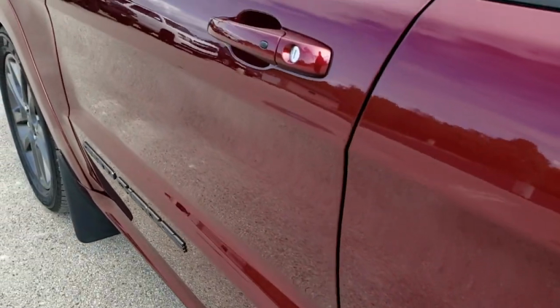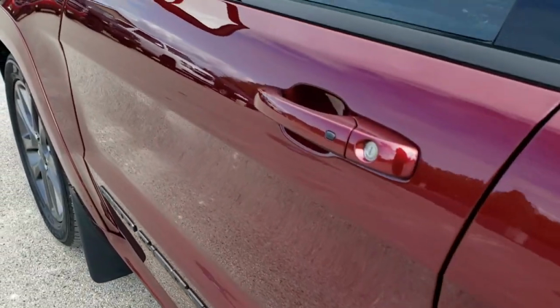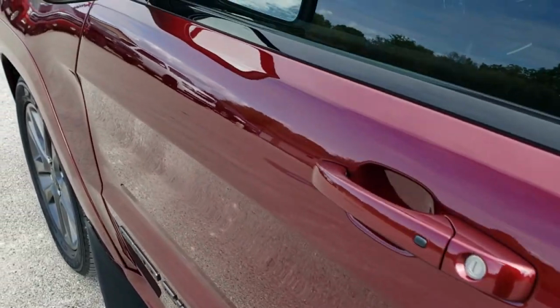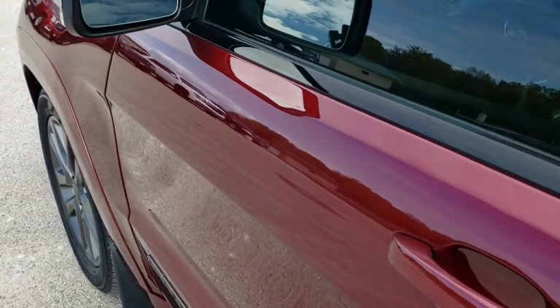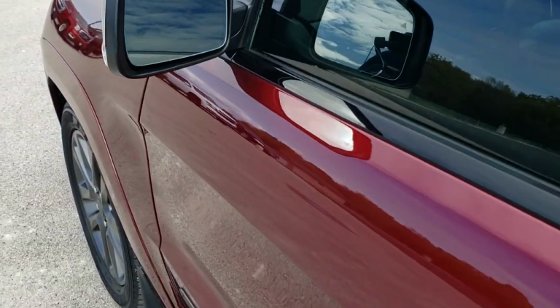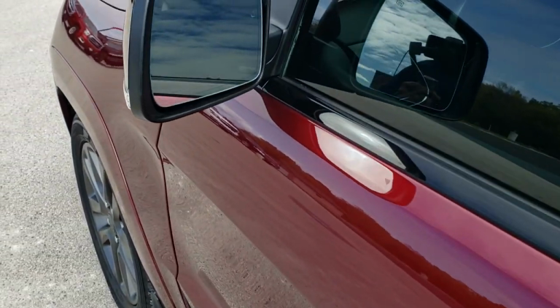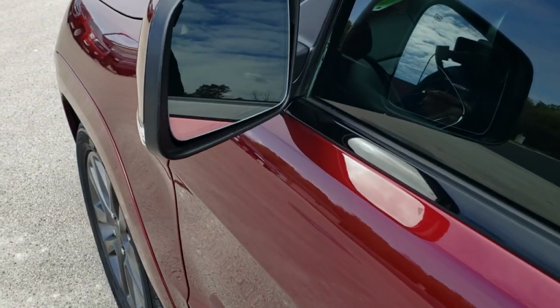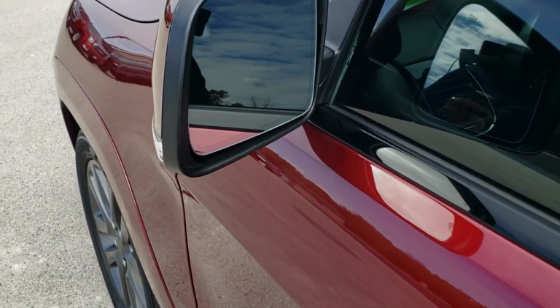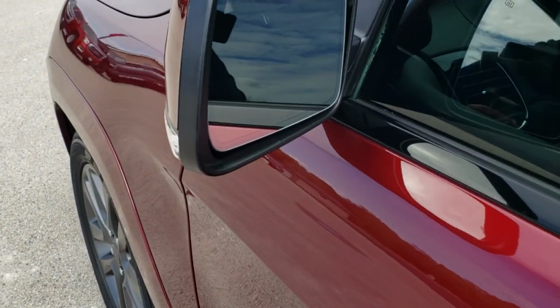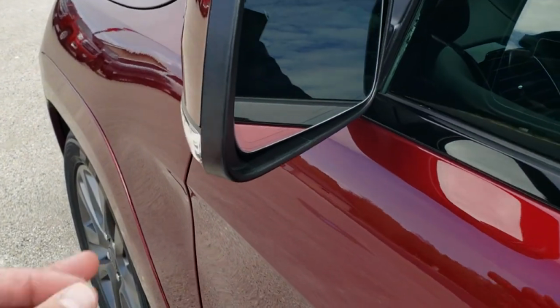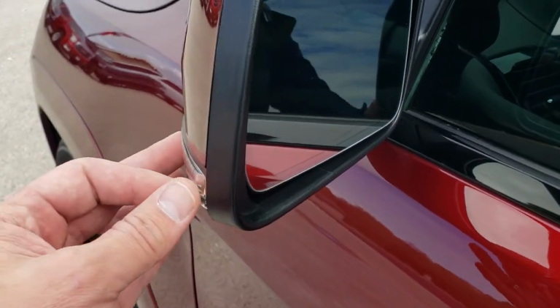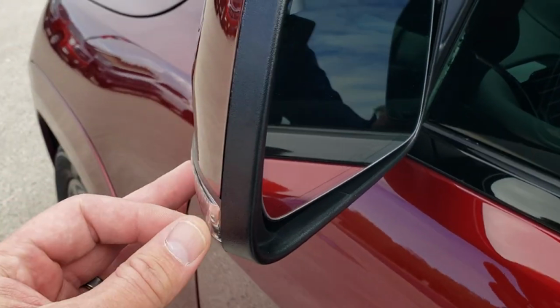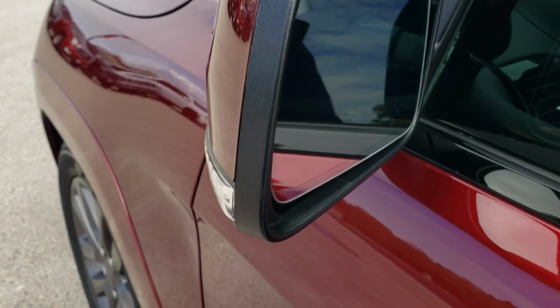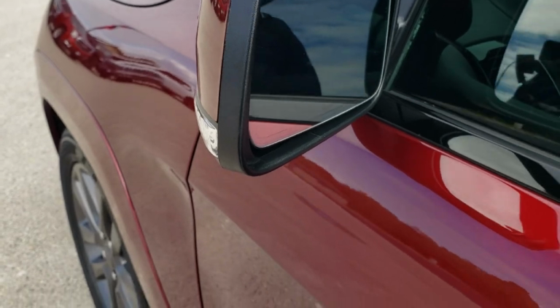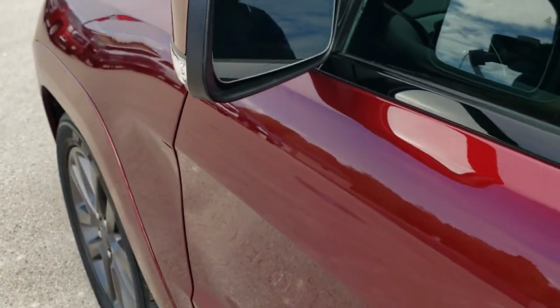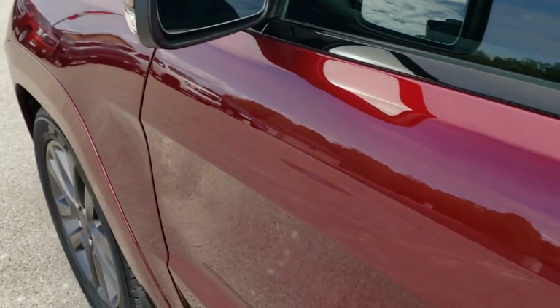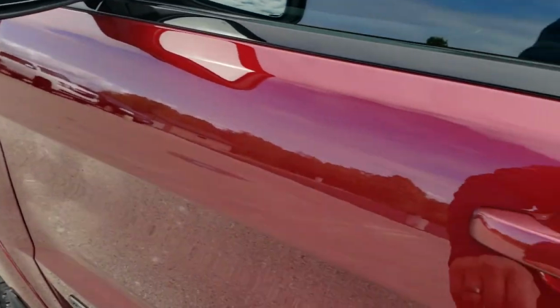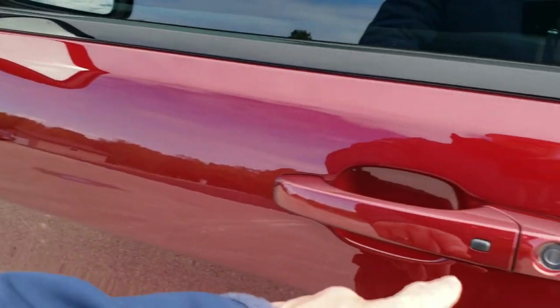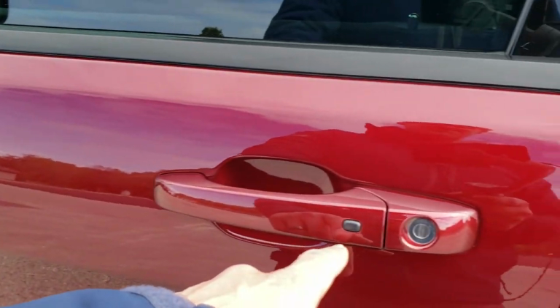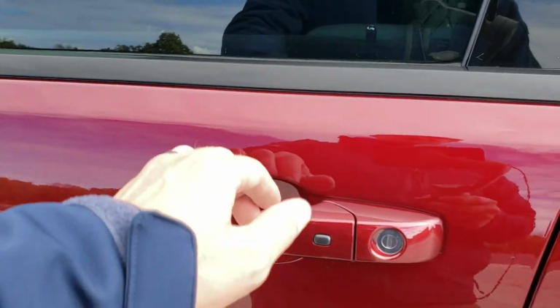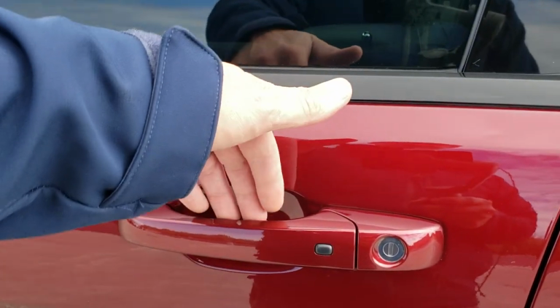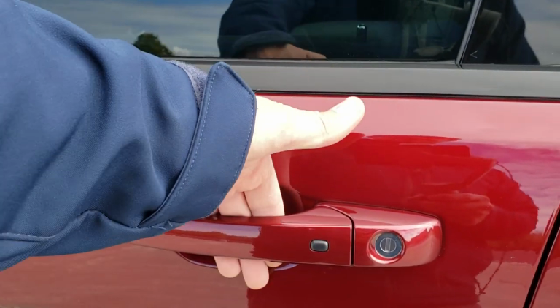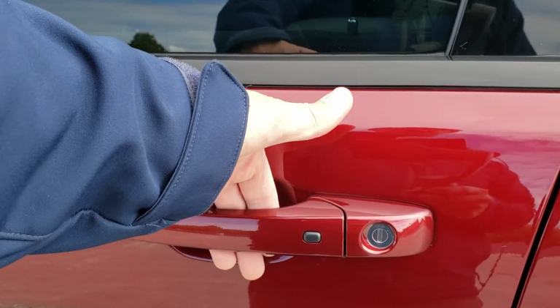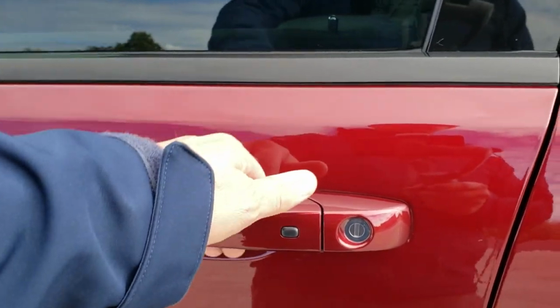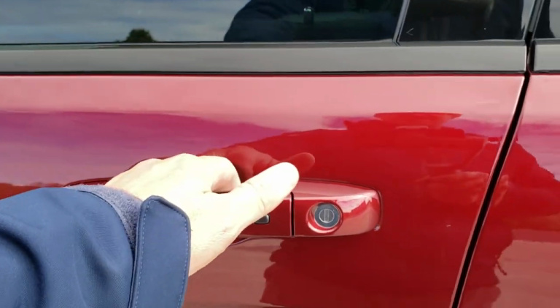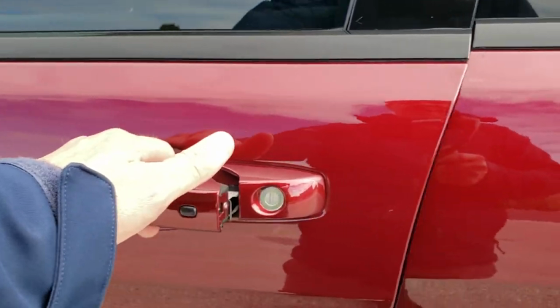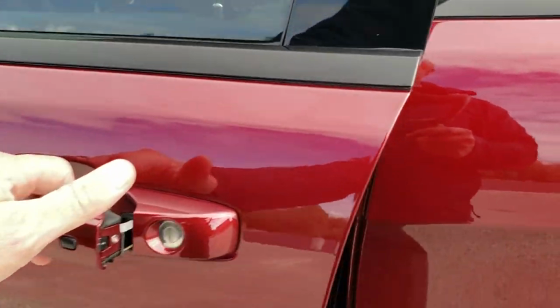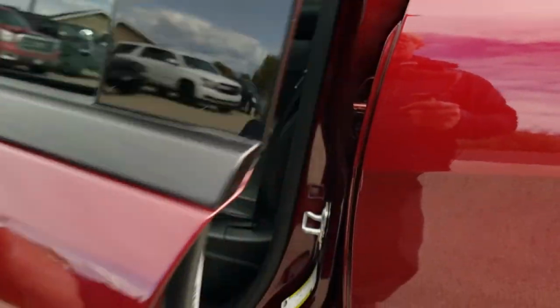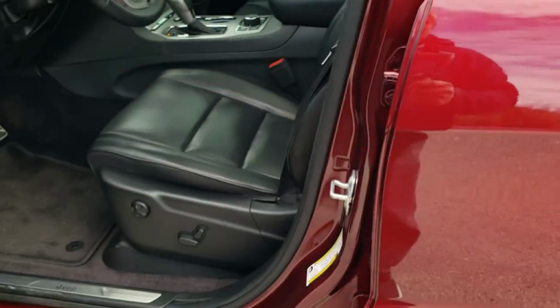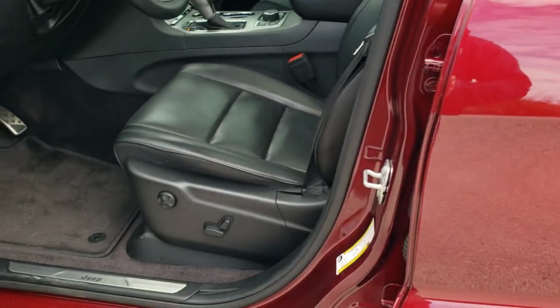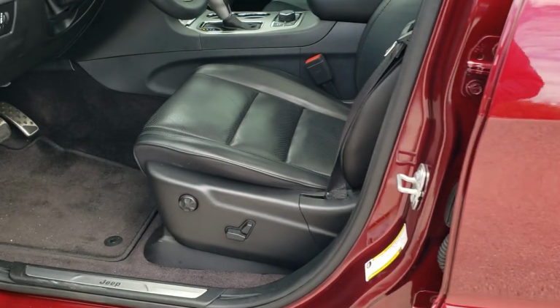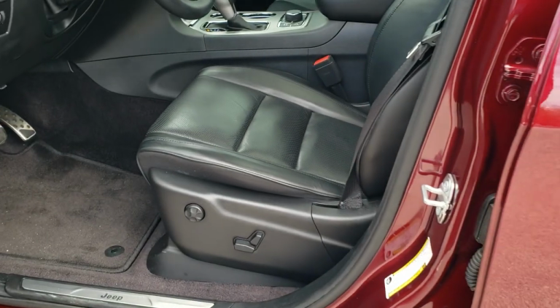It comes with the blind spot monitoring, heated mirrors, and built-in directional signals. It has the enter-and-go system — just put your hand in there and it'll automatically unlock the doors.